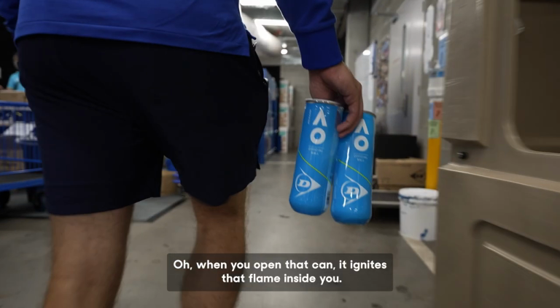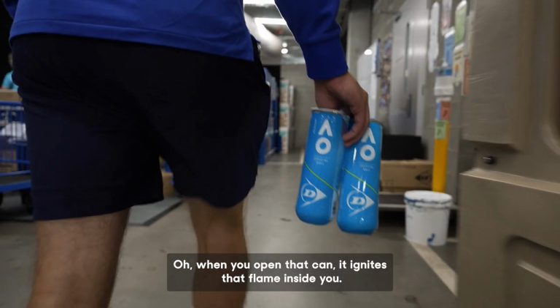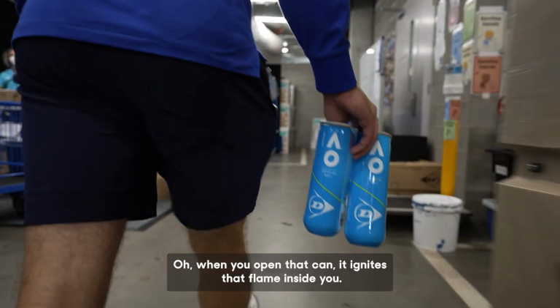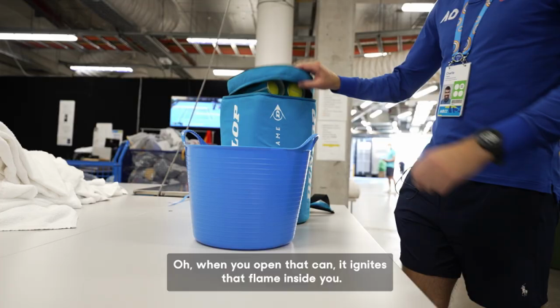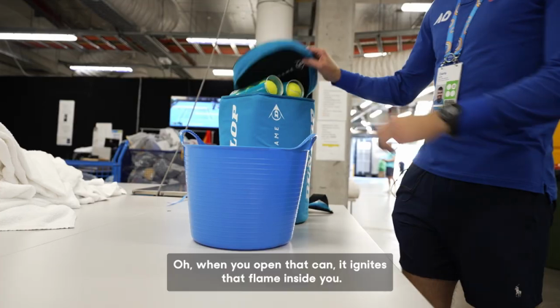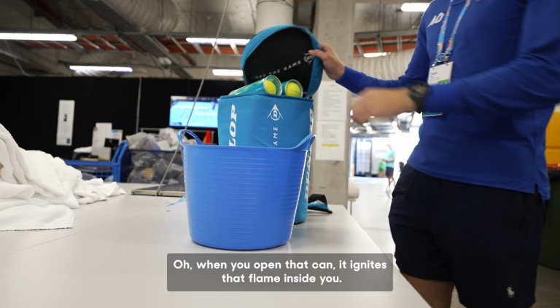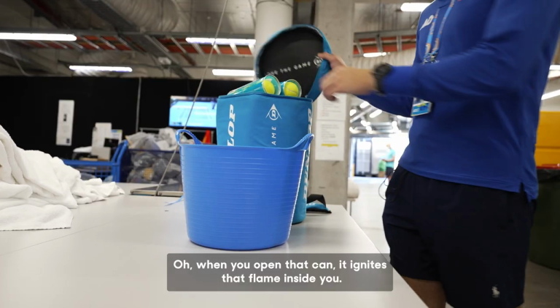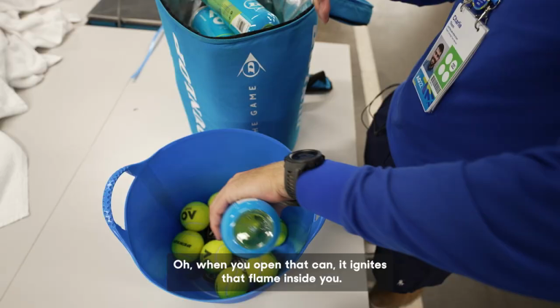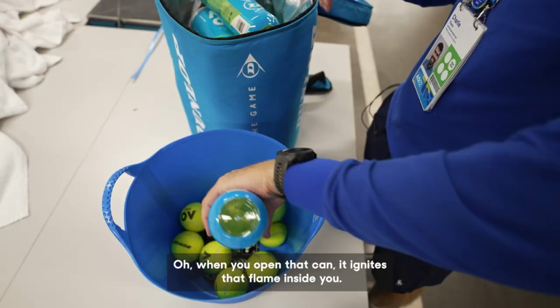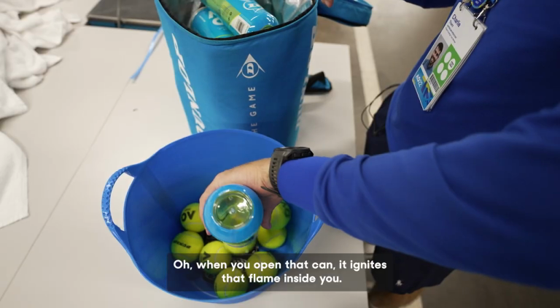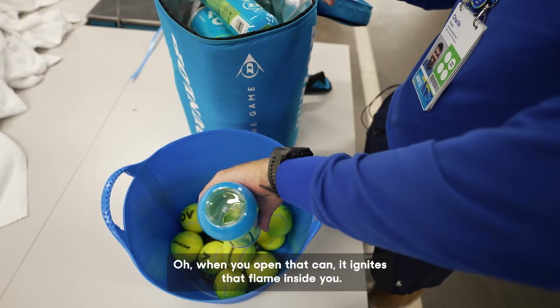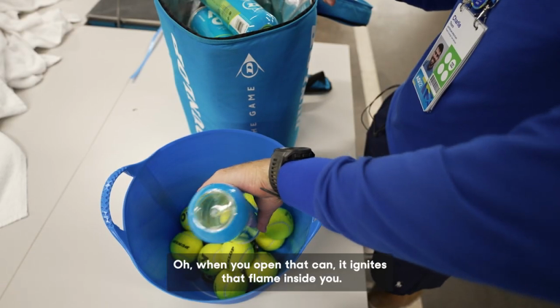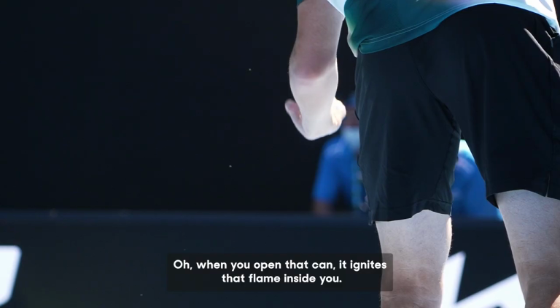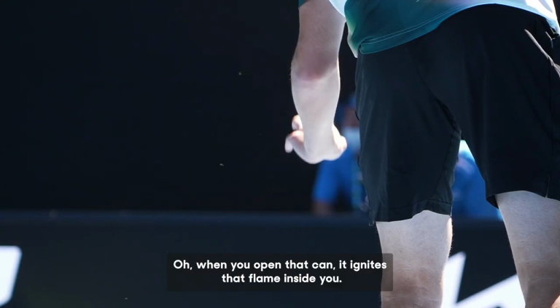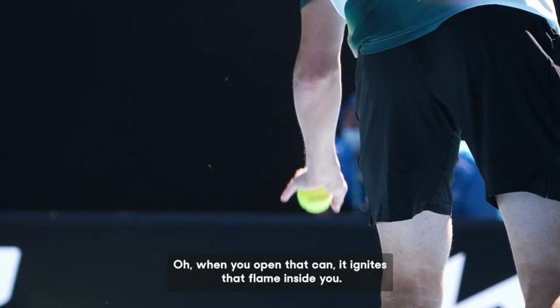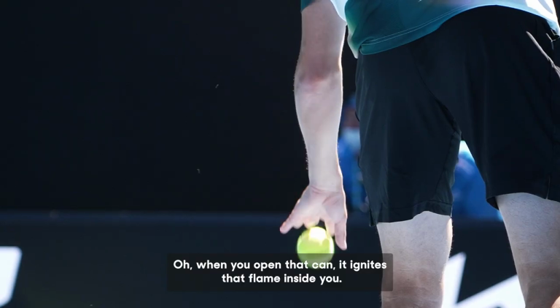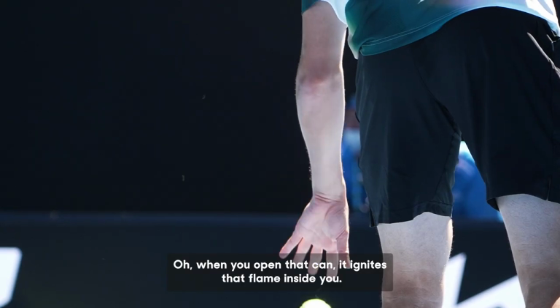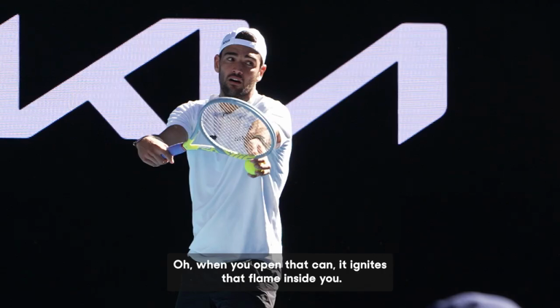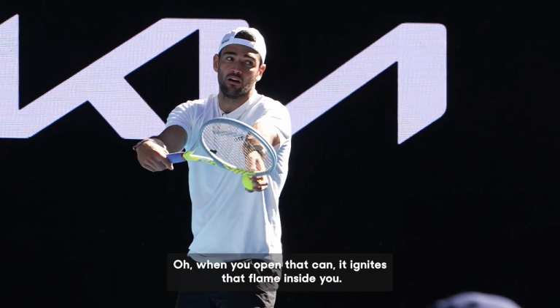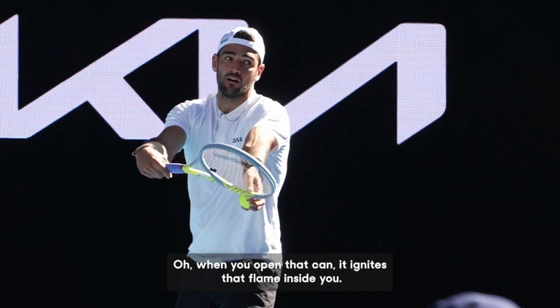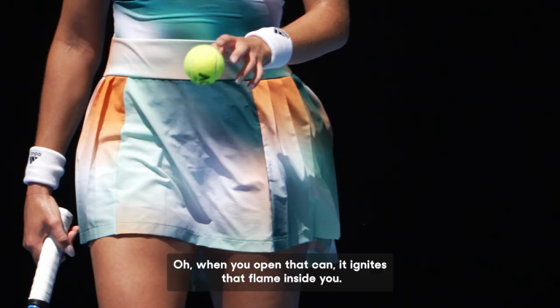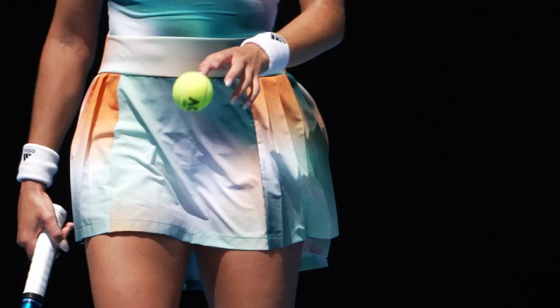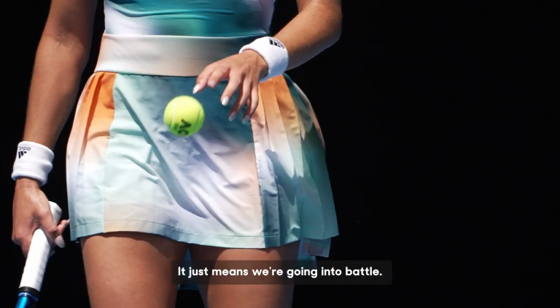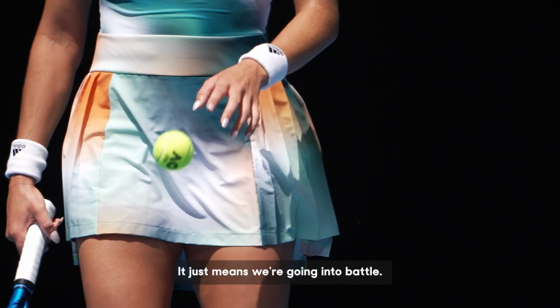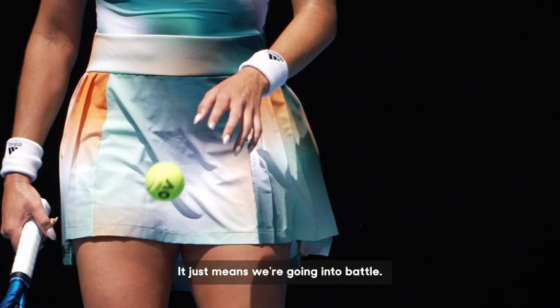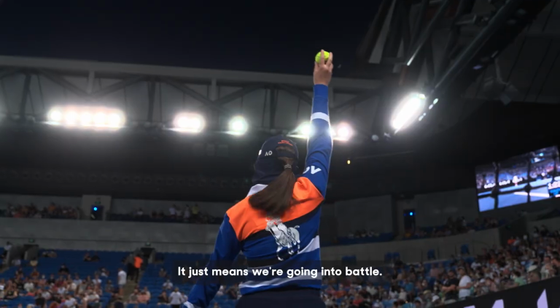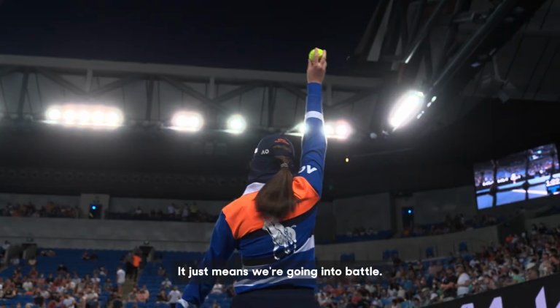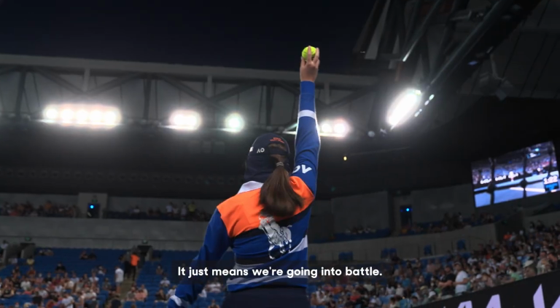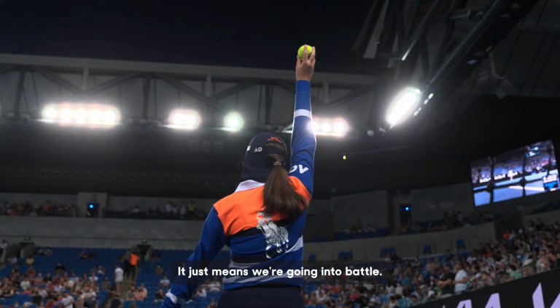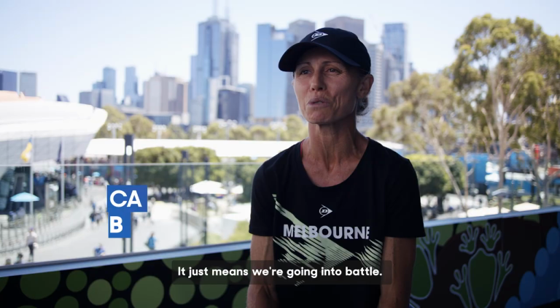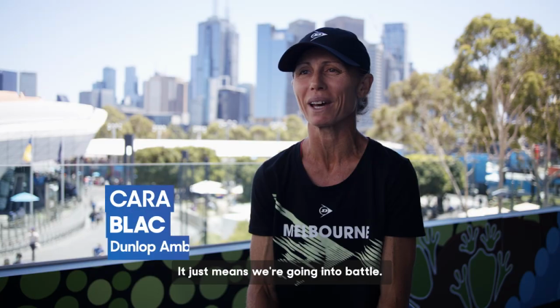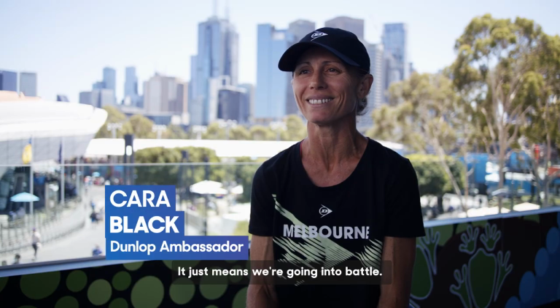When you open that can, it ignites that flame inside you. It just means we're going into battle.